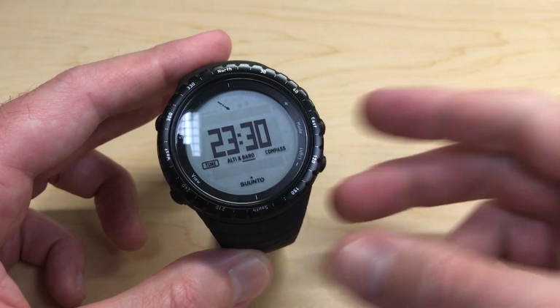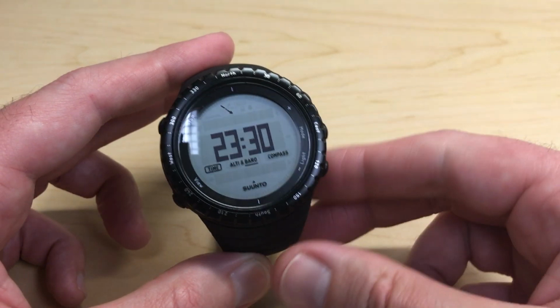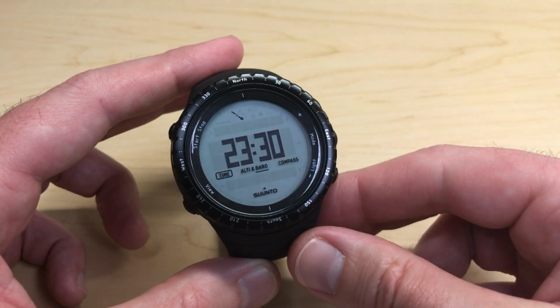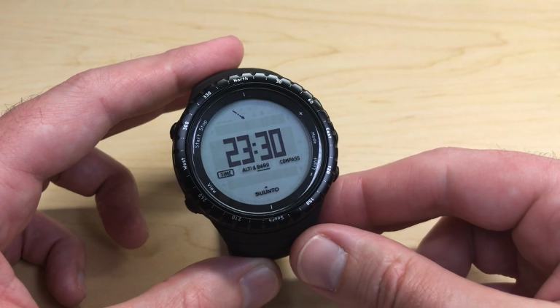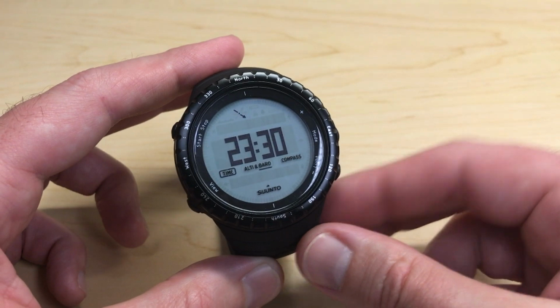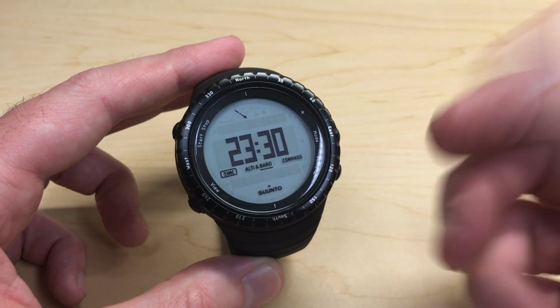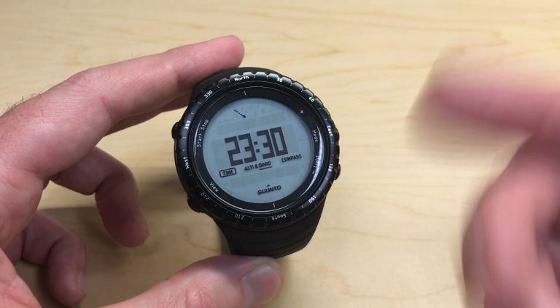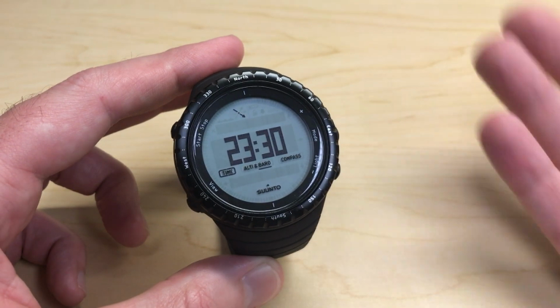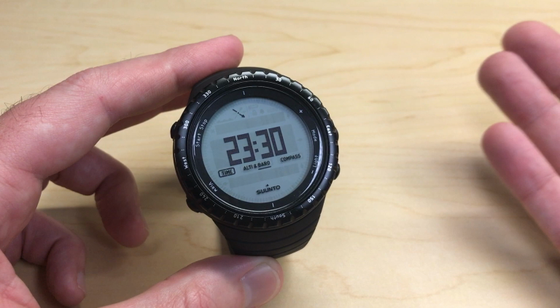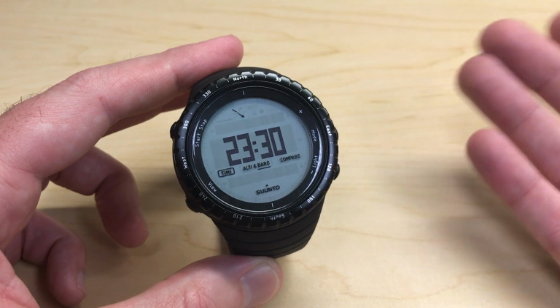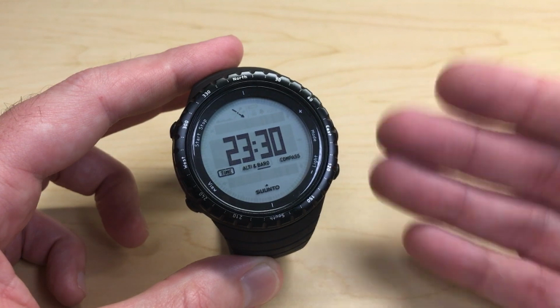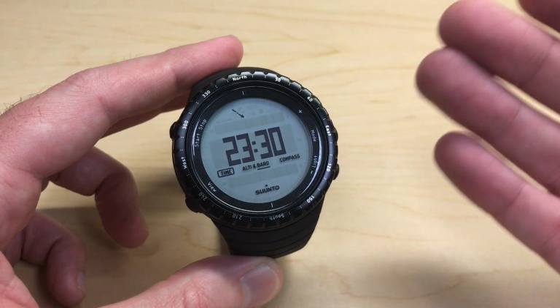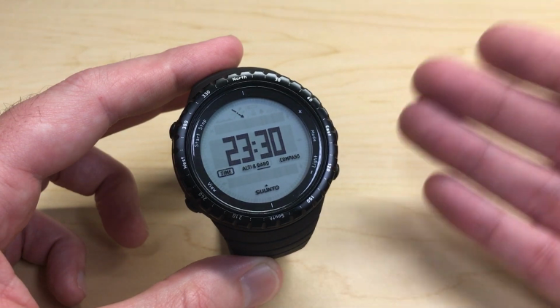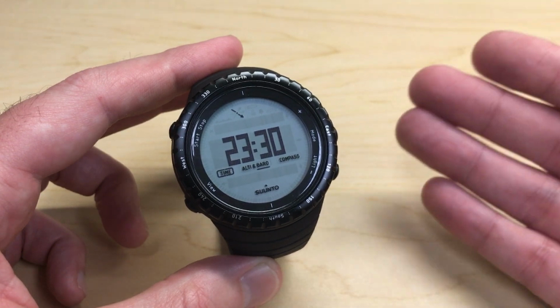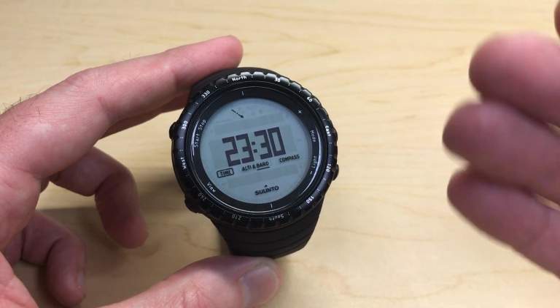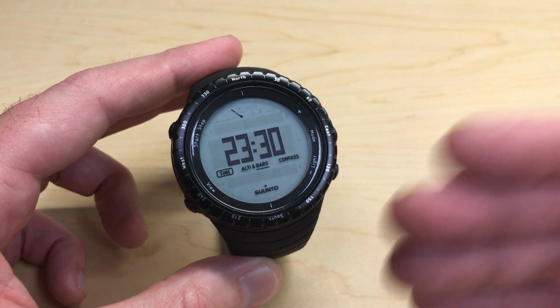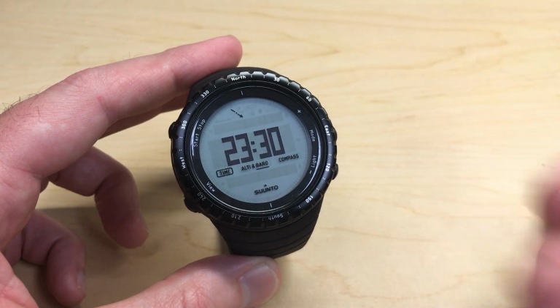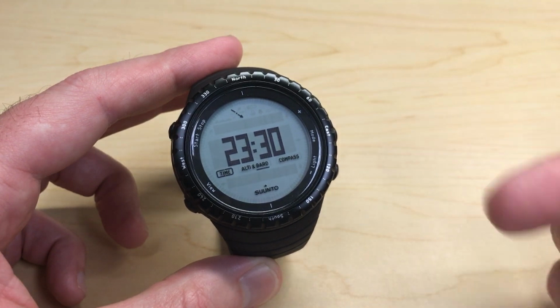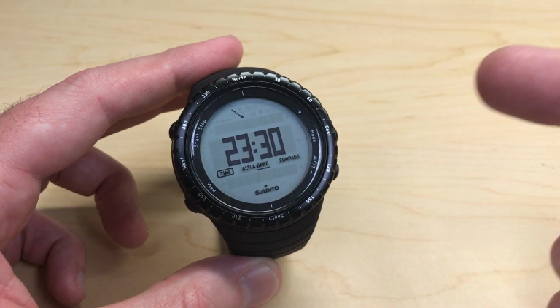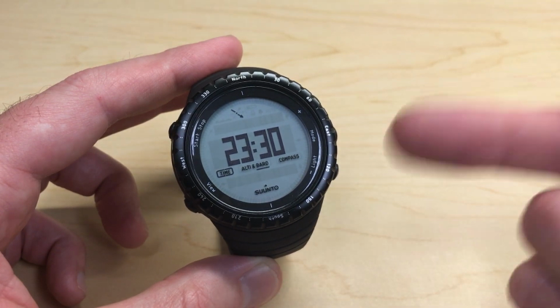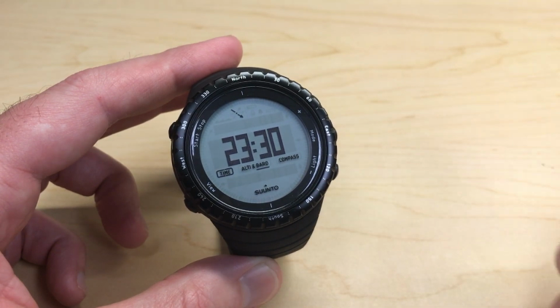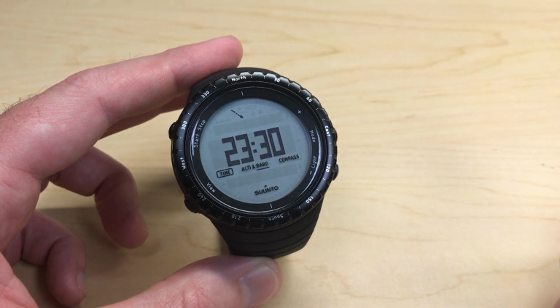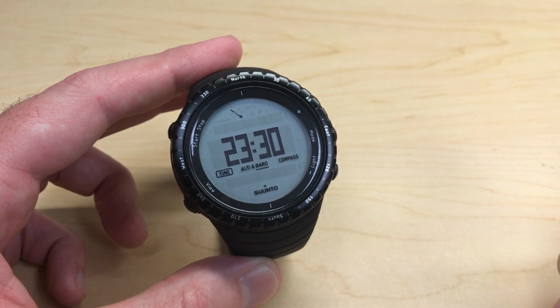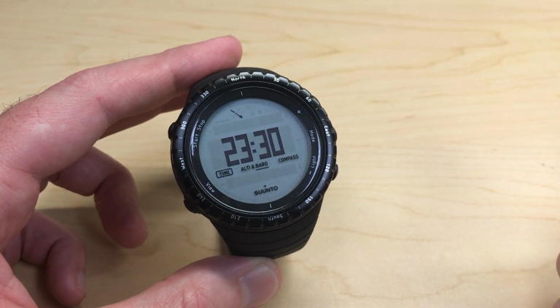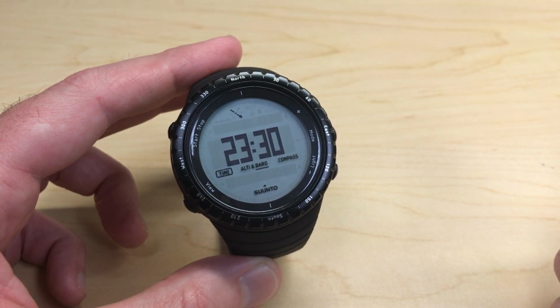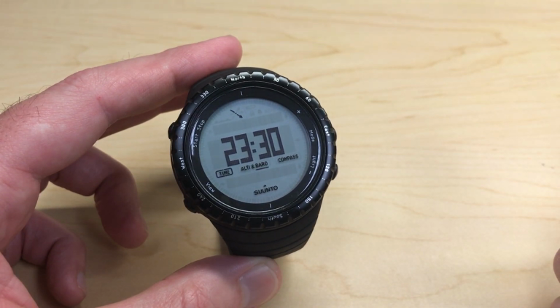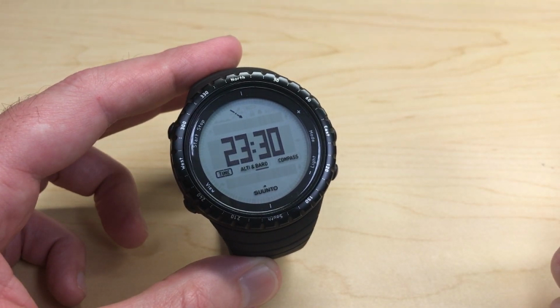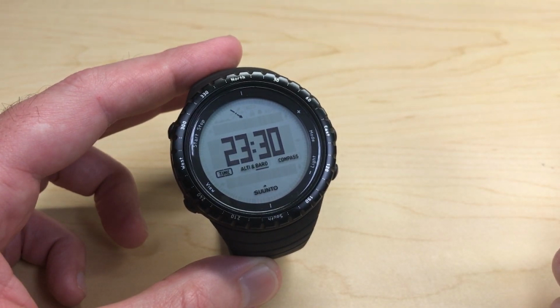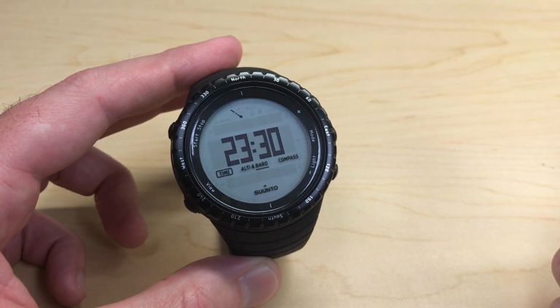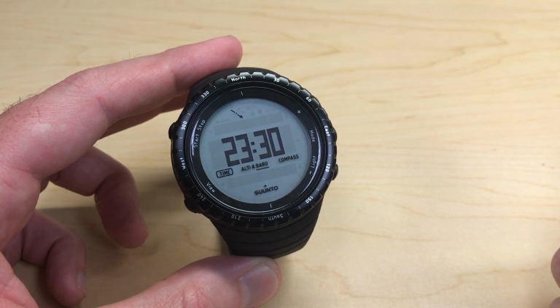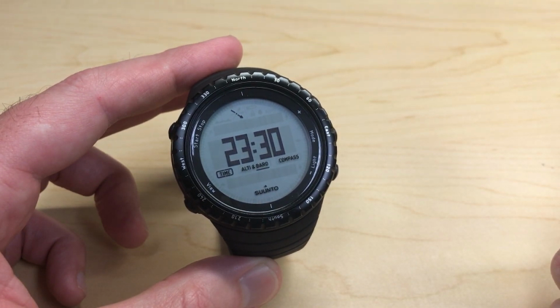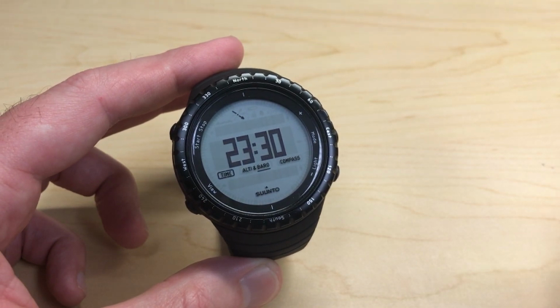Pretty simple stuff. That's a quick look at how to use and set the alarm on the Suunto Core watch. I hope the video helps.